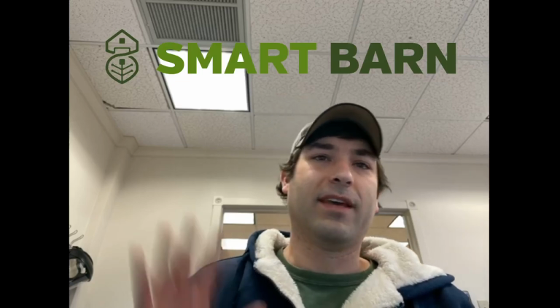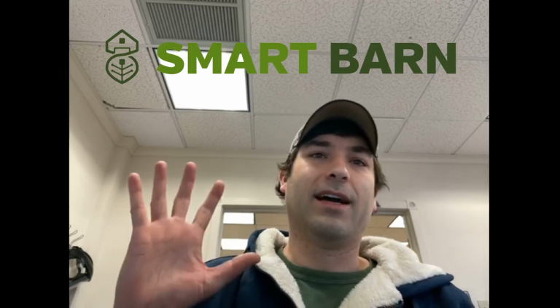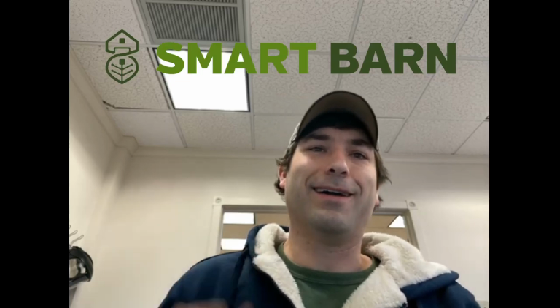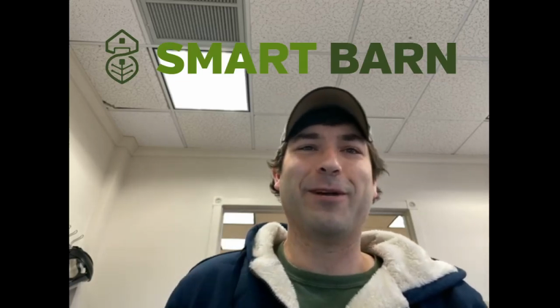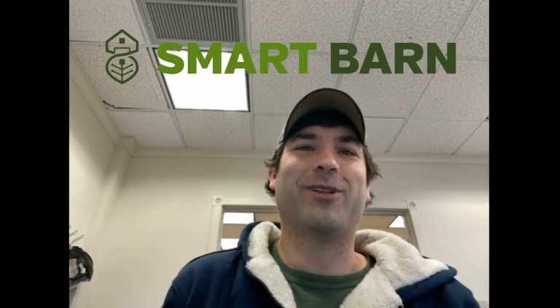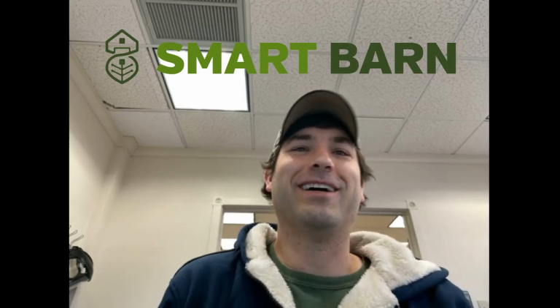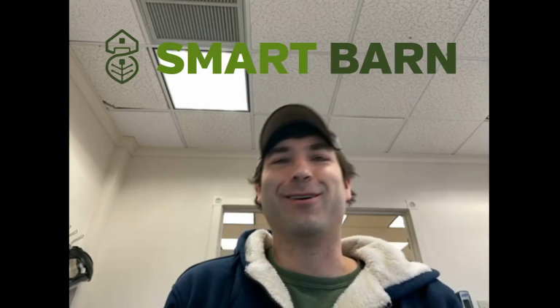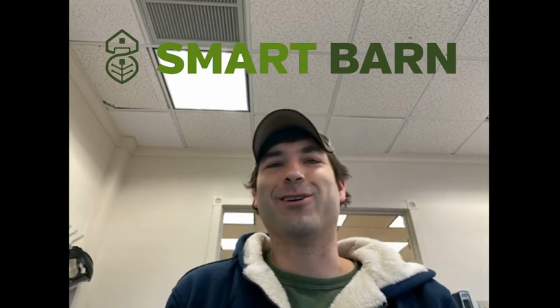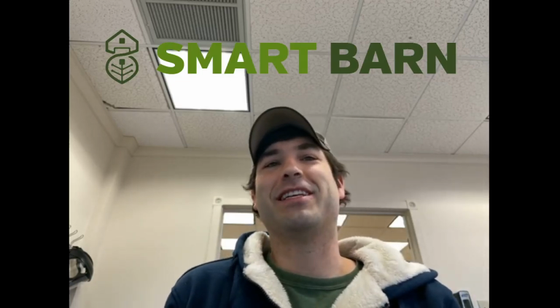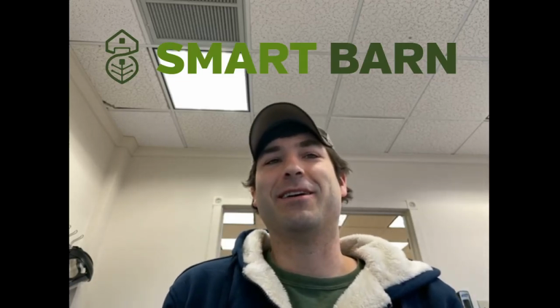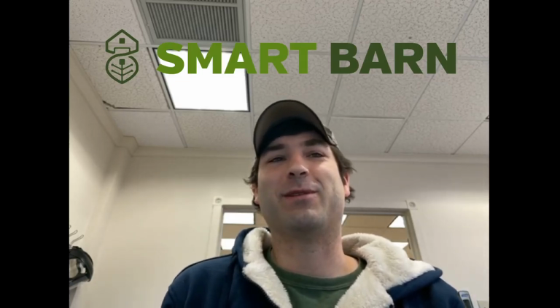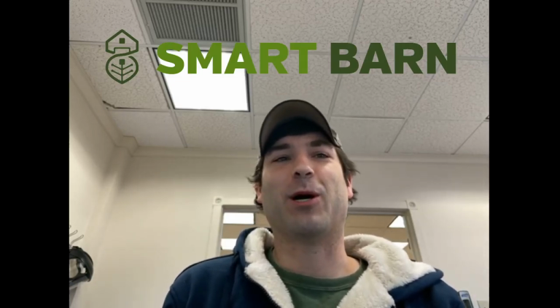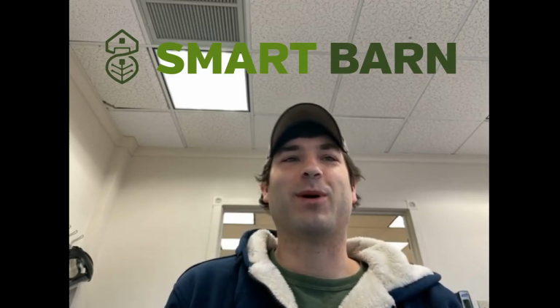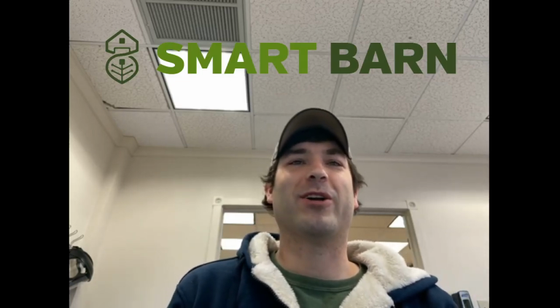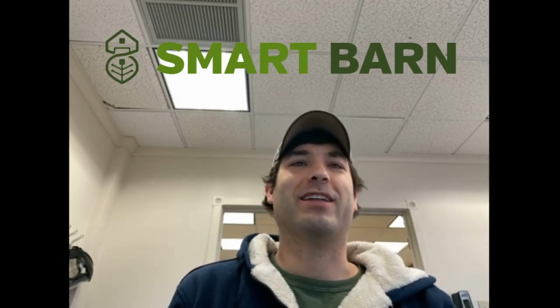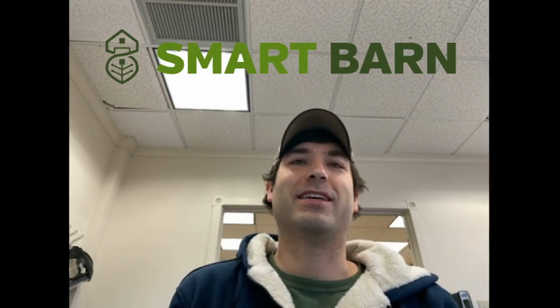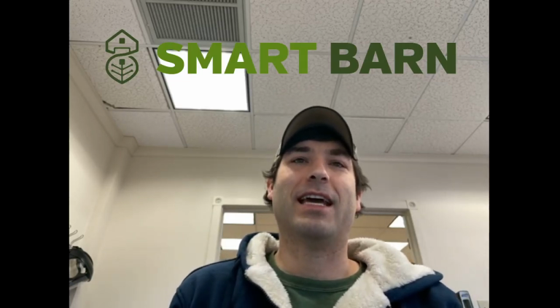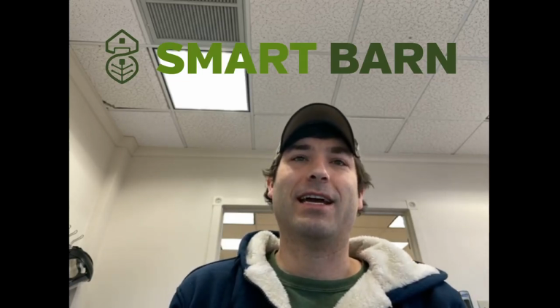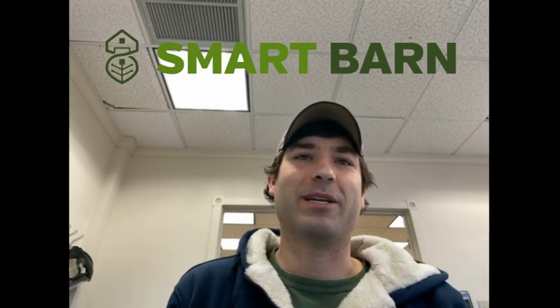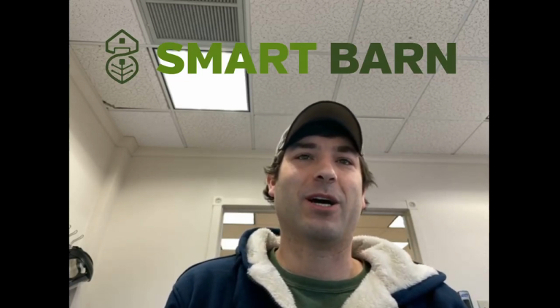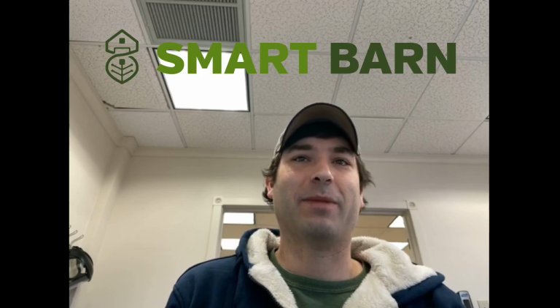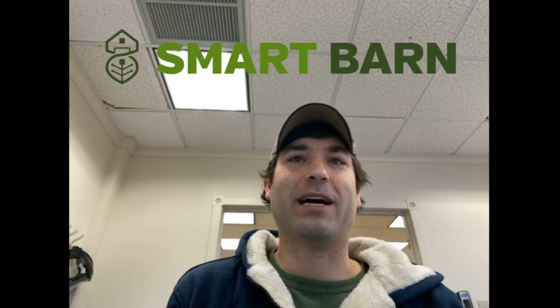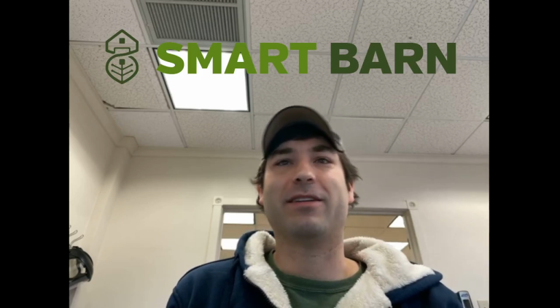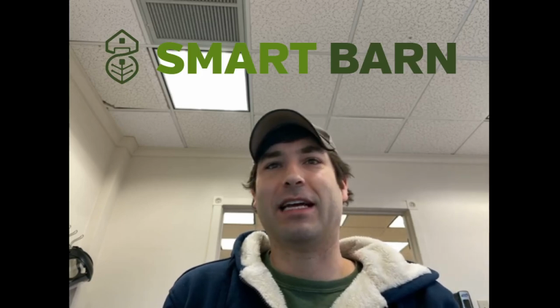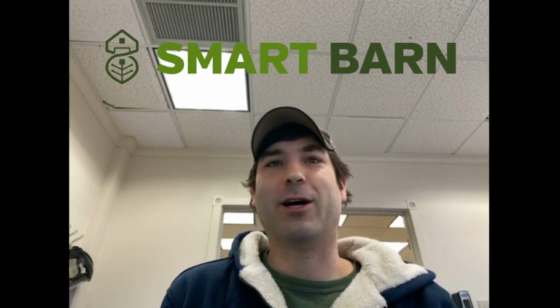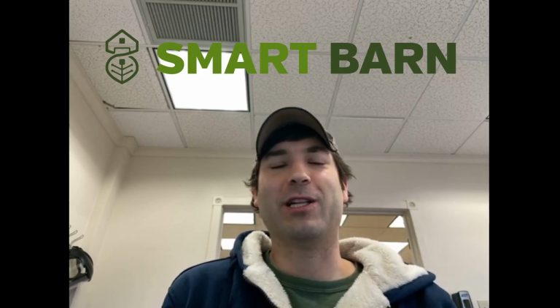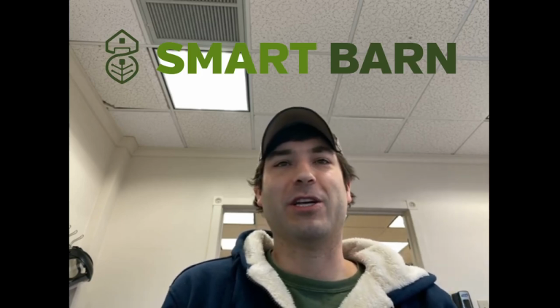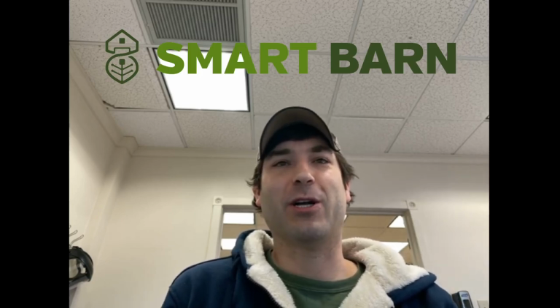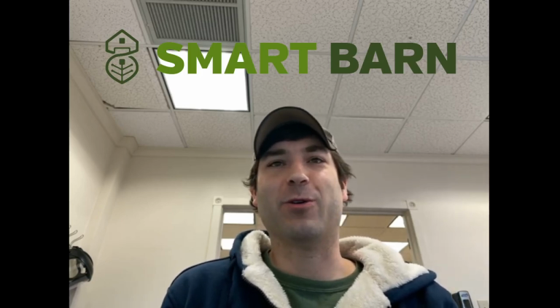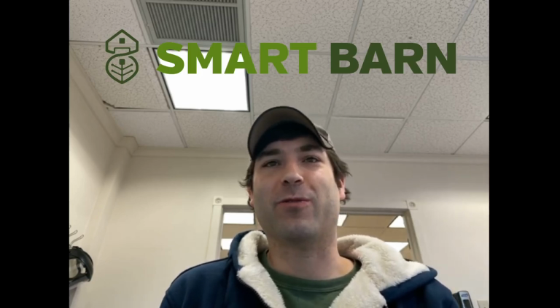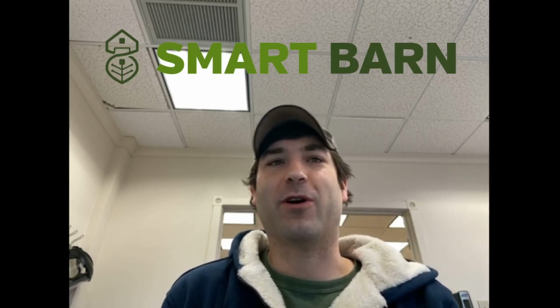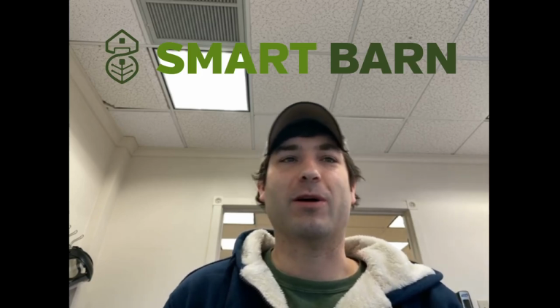Hi, I'm Andrew Klein, owner and CEO of SmartBarn, and today I'm going to talk about technology on your farm.